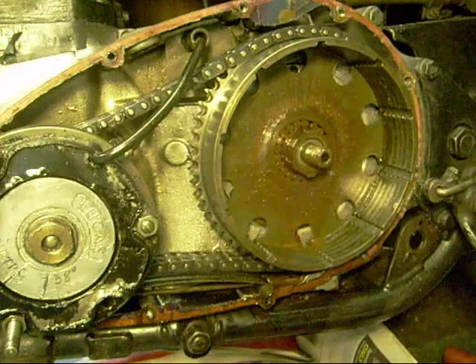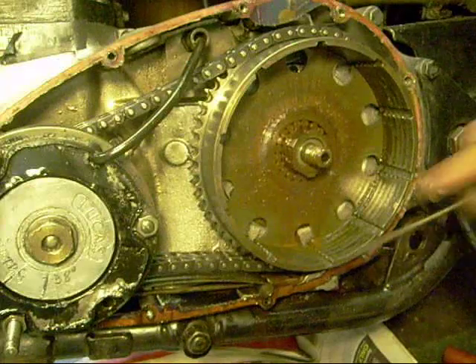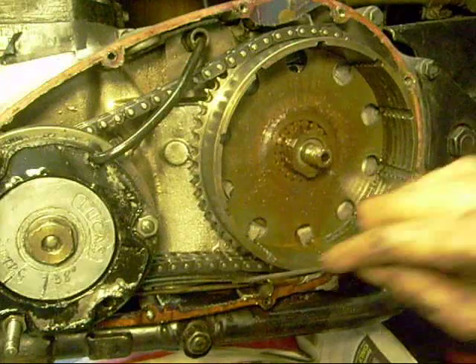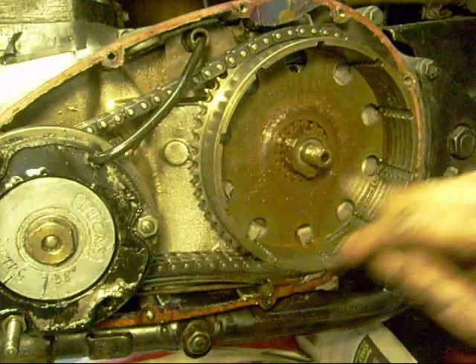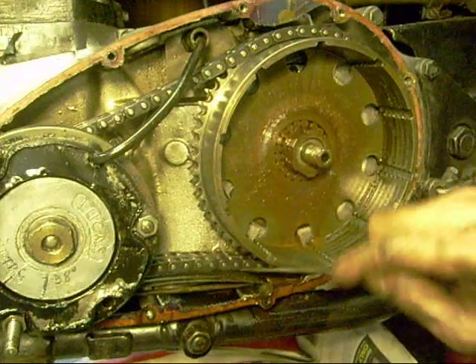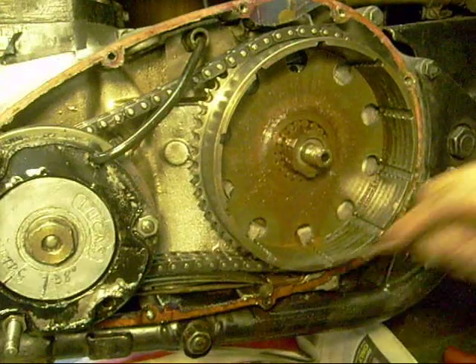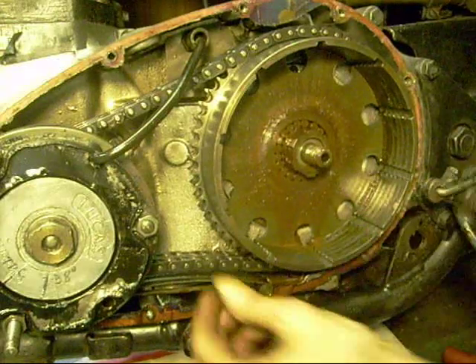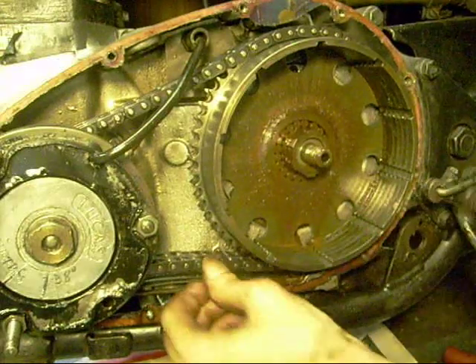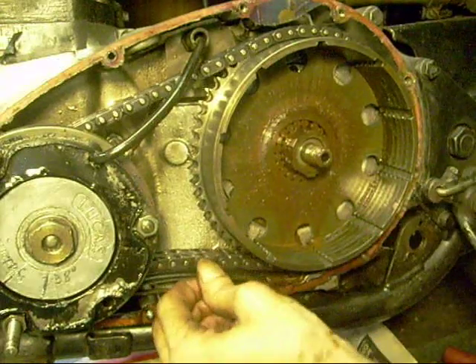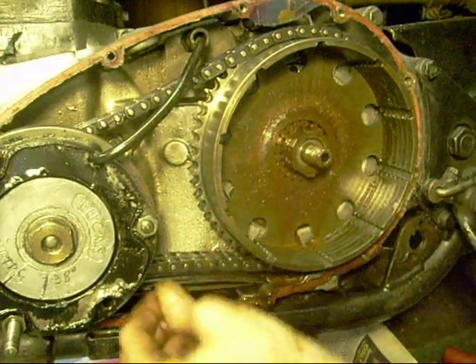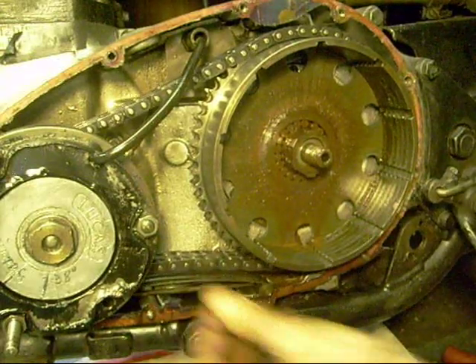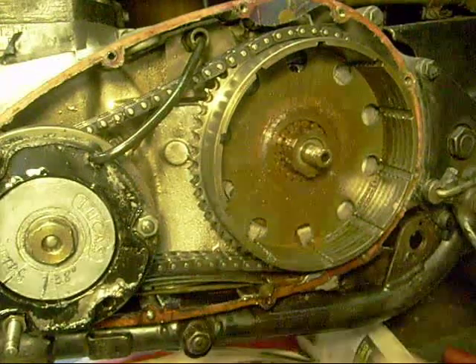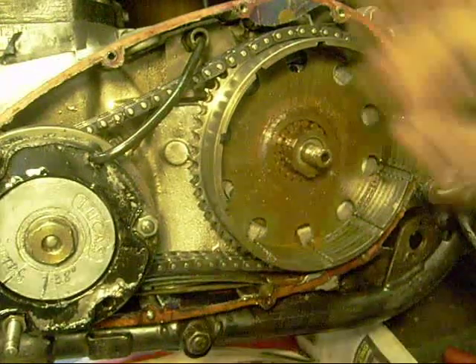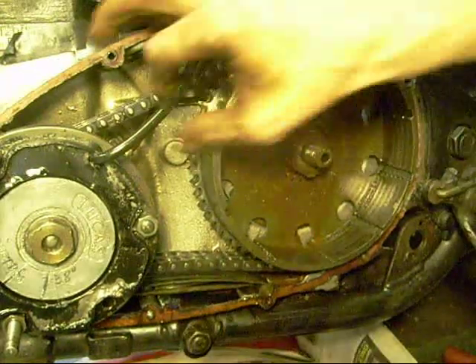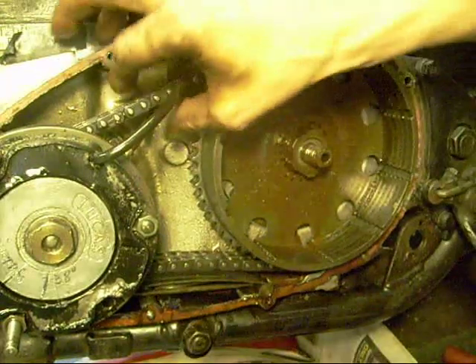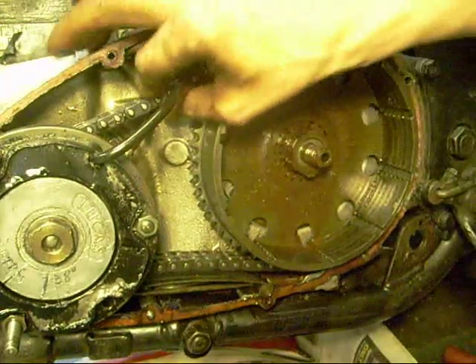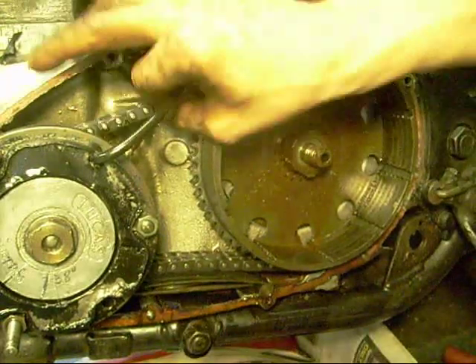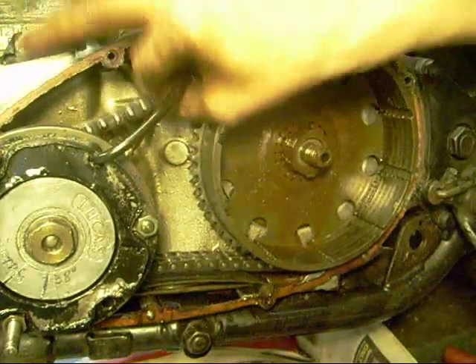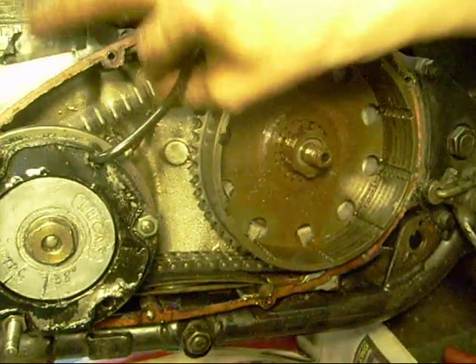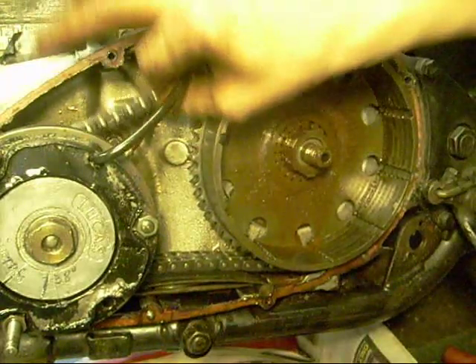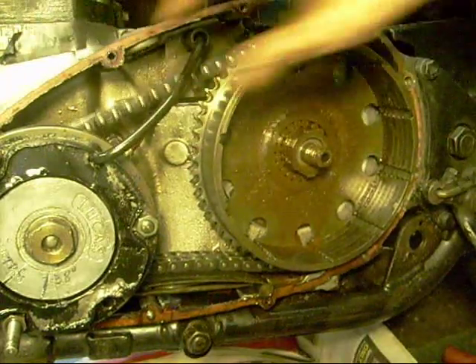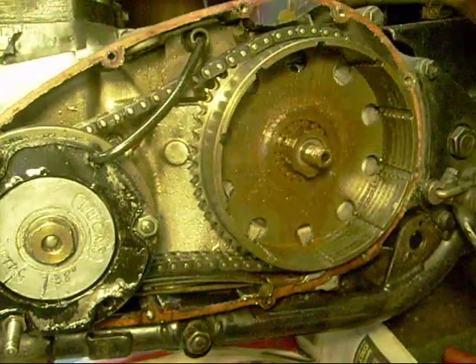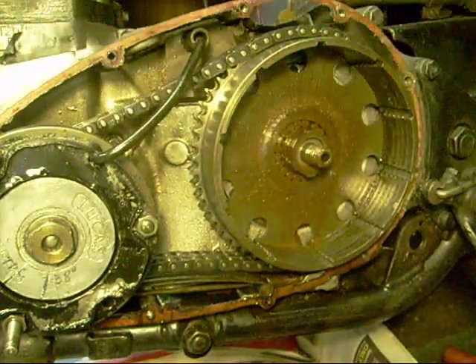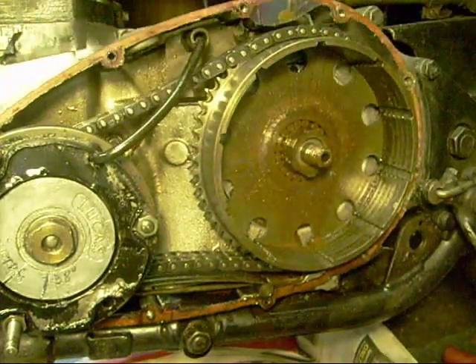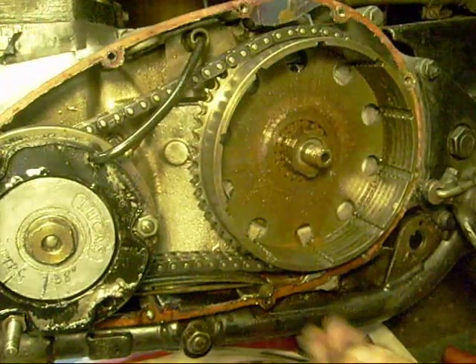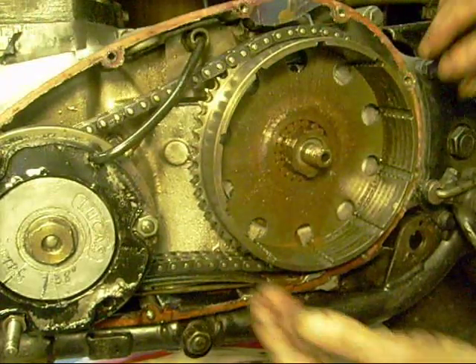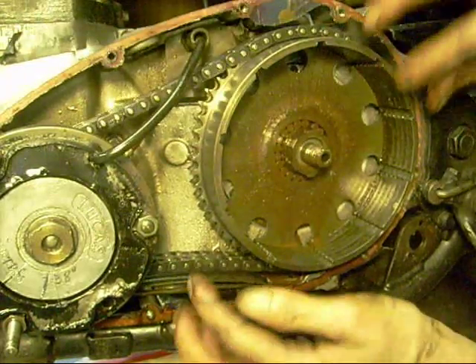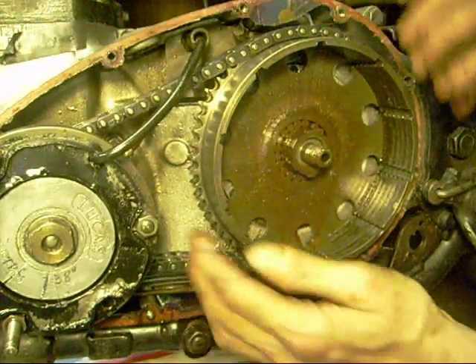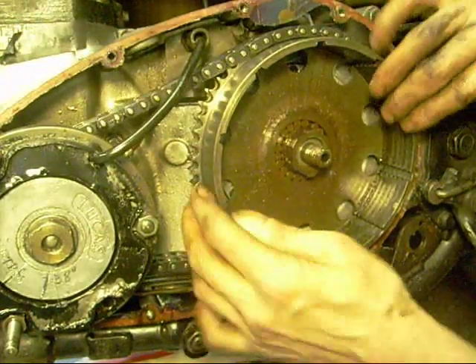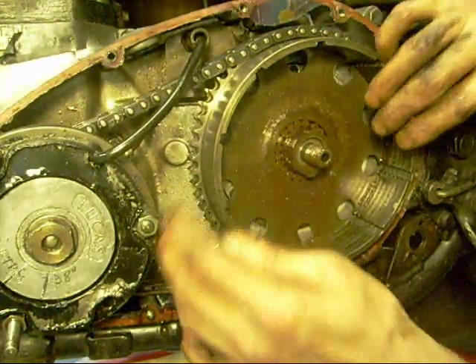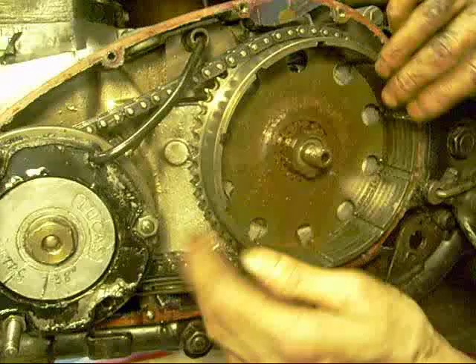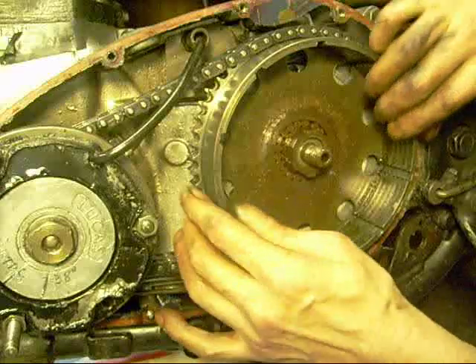Right, I've slackened the edges off as far as it'll go. Right, now to play catch the rollers.